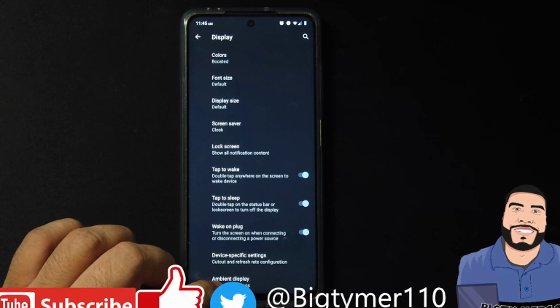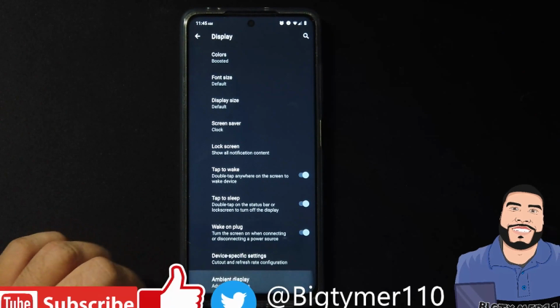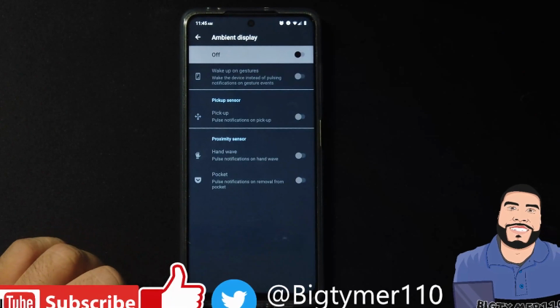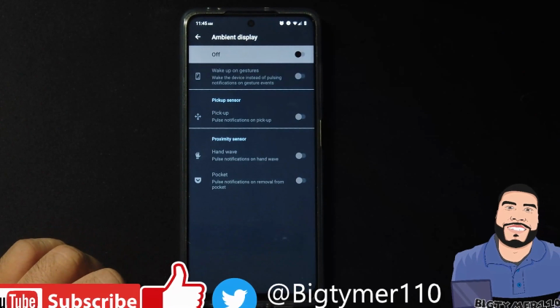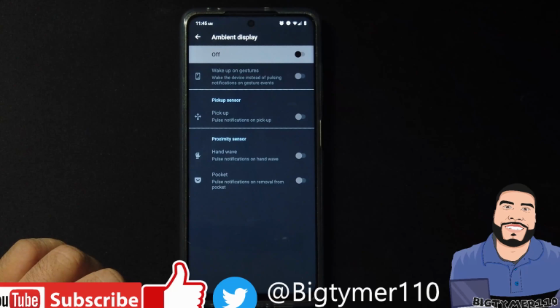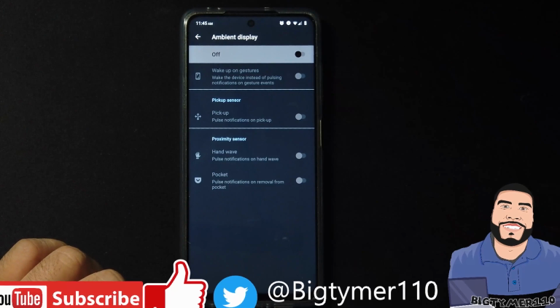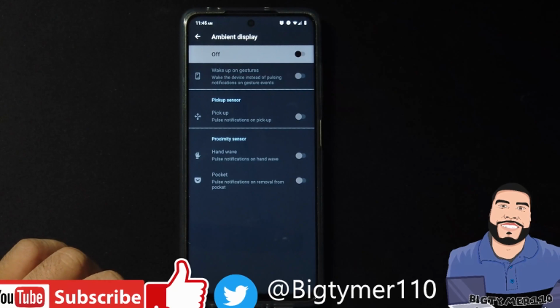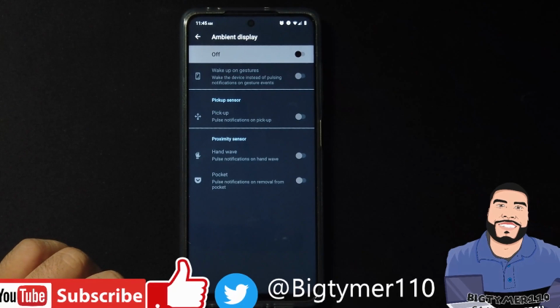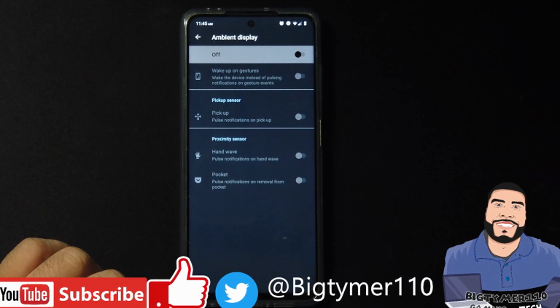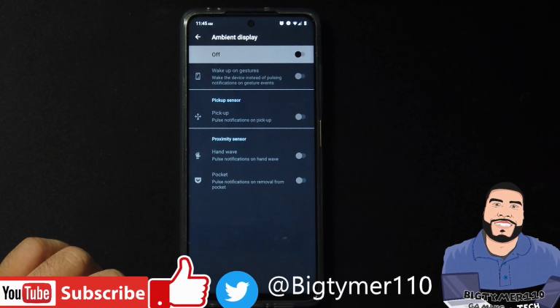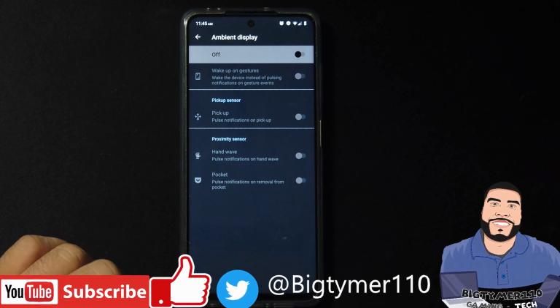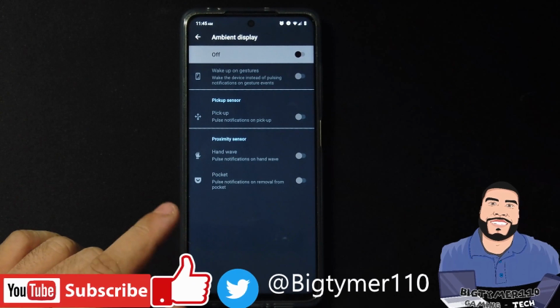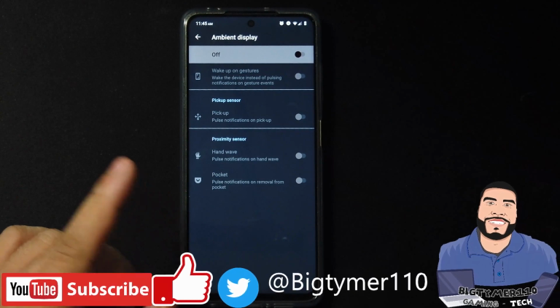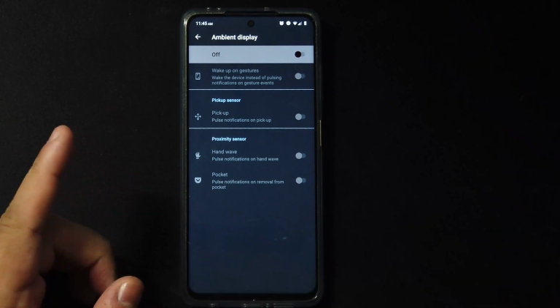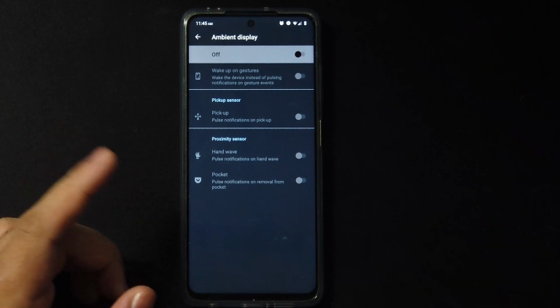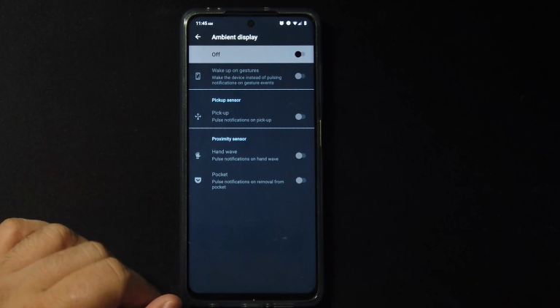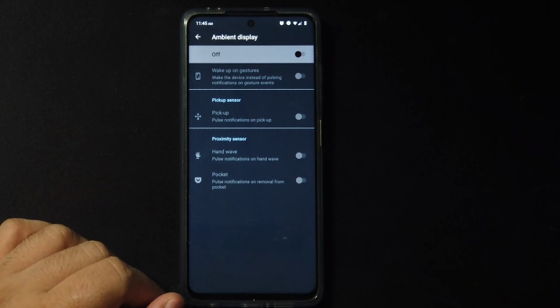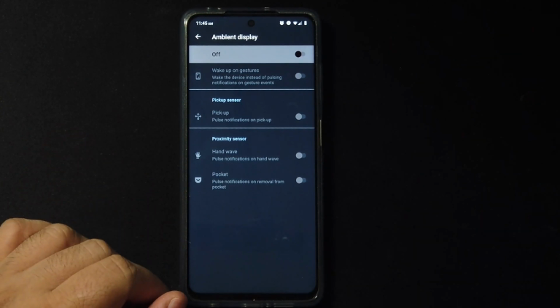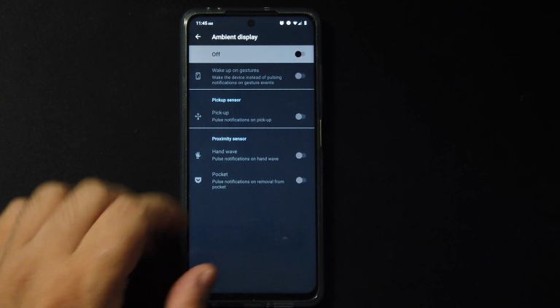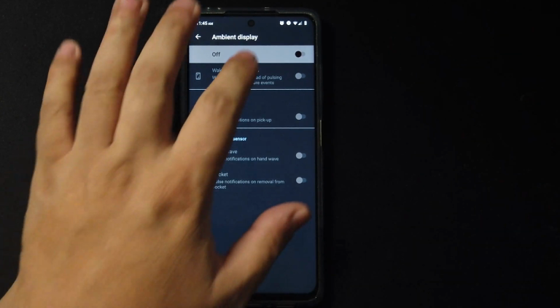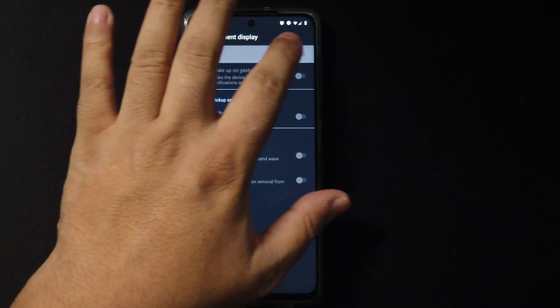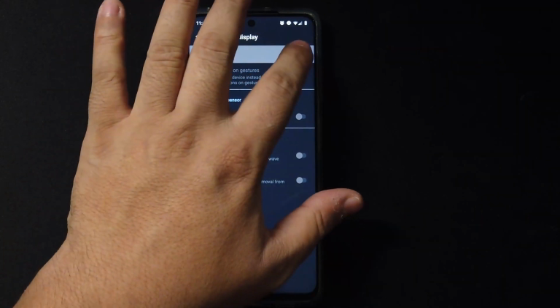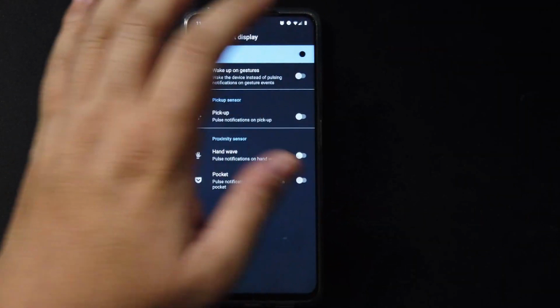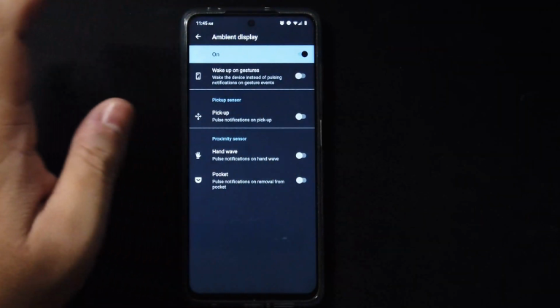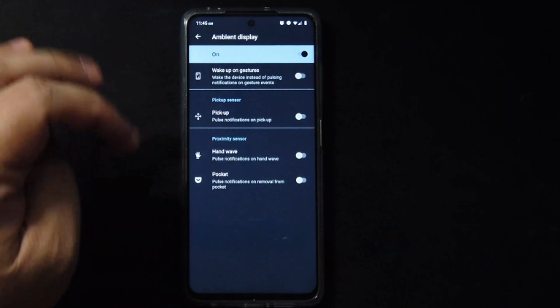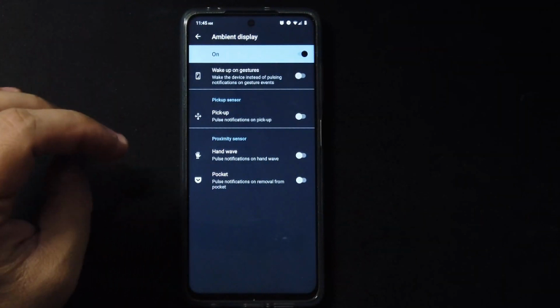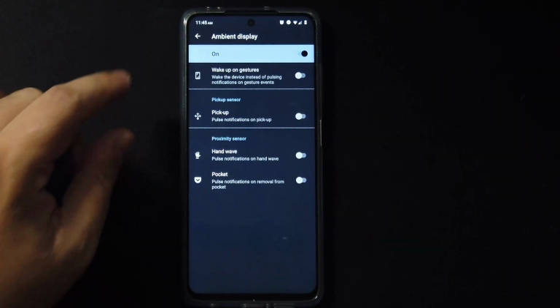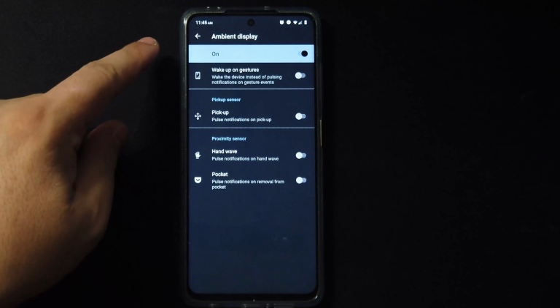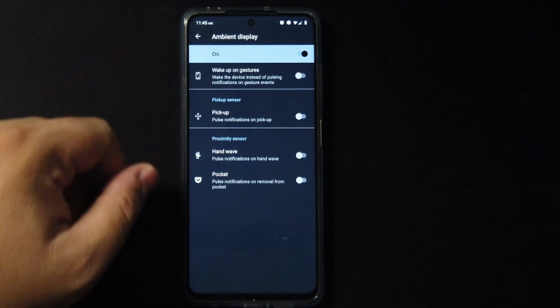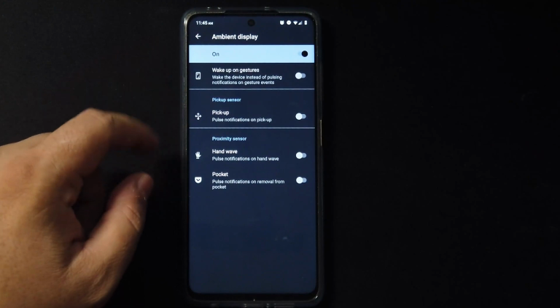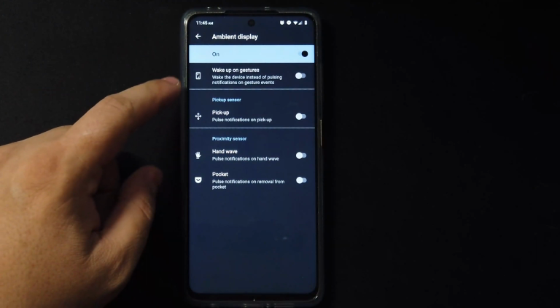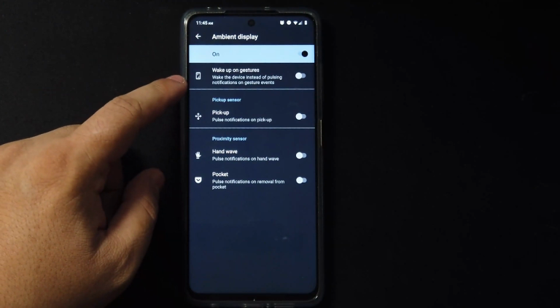Here we have the ambient display settings. You can turn it on with hand wave or whatever option you want — it's up to you.